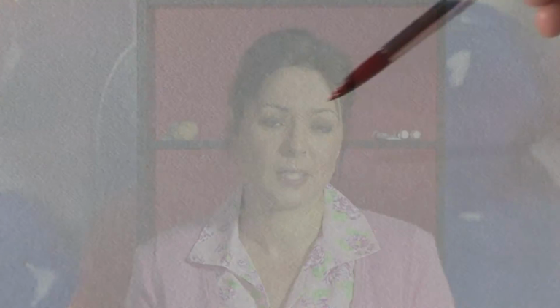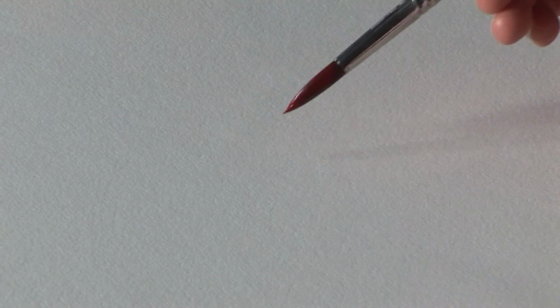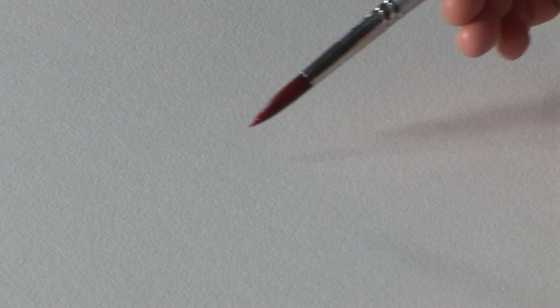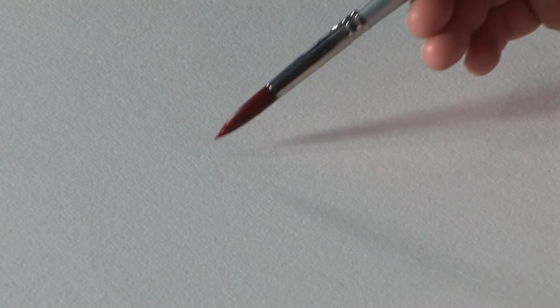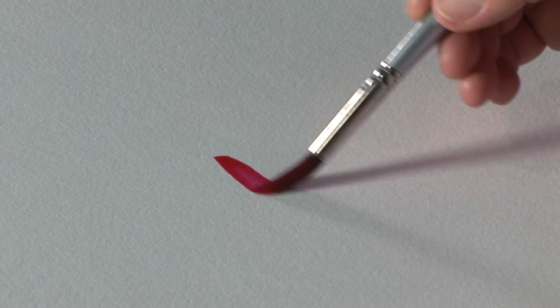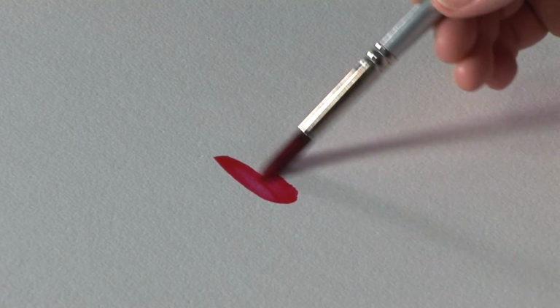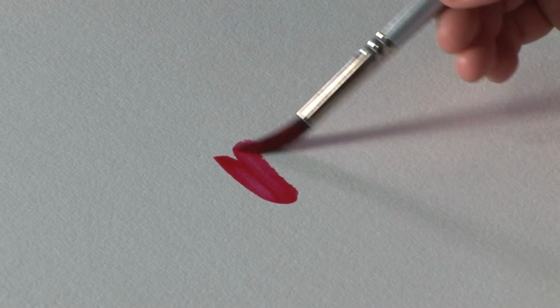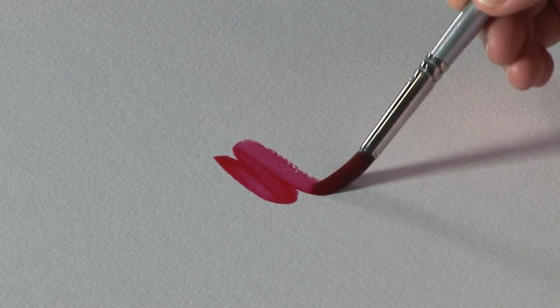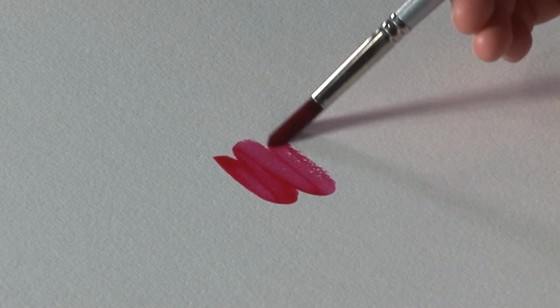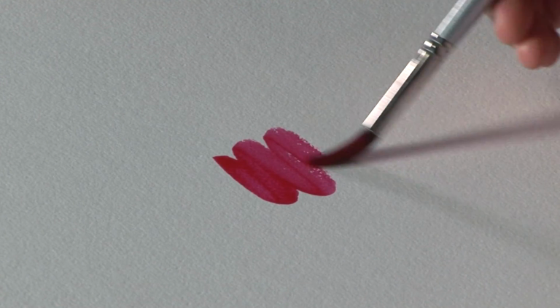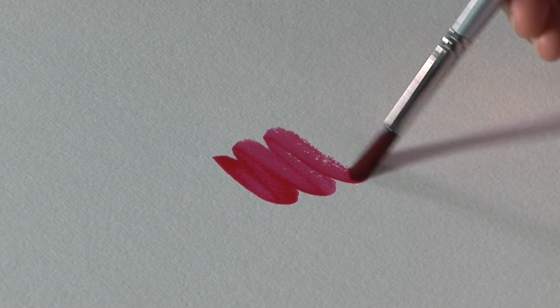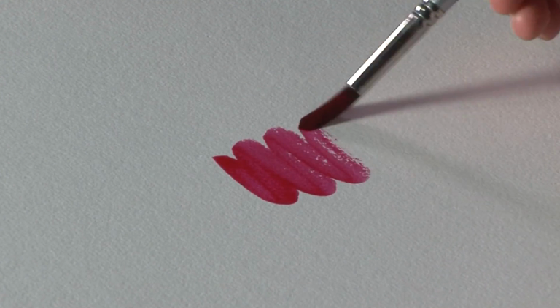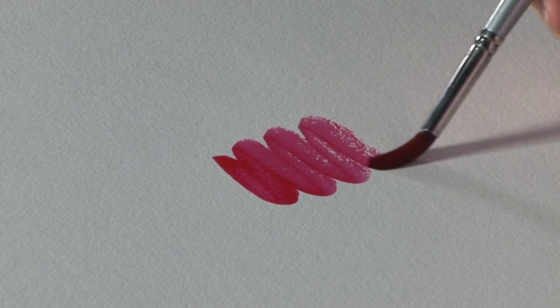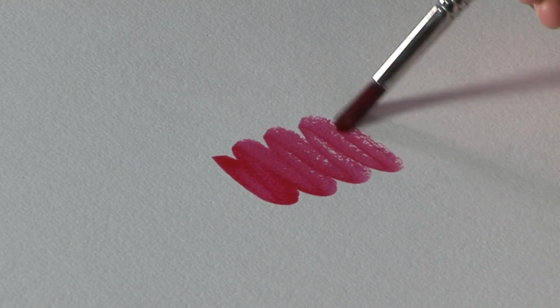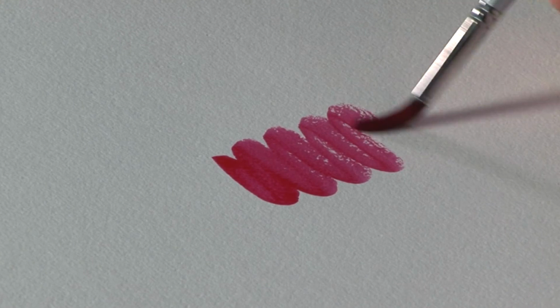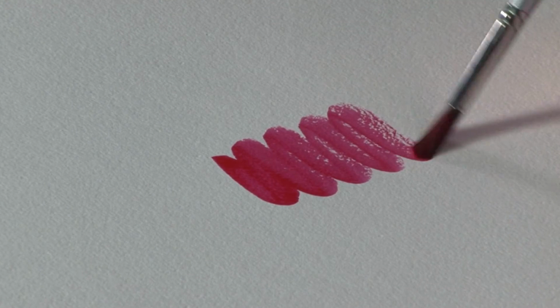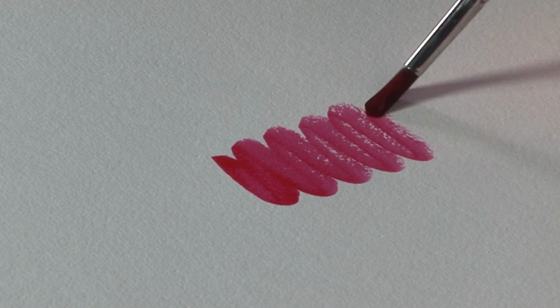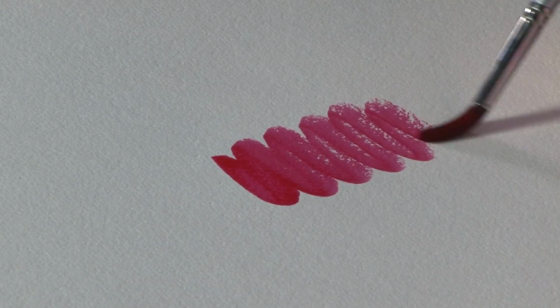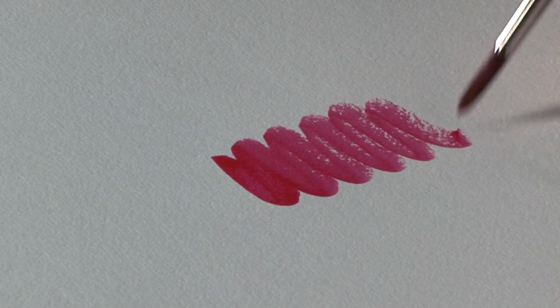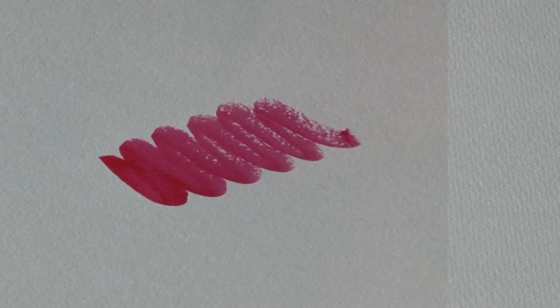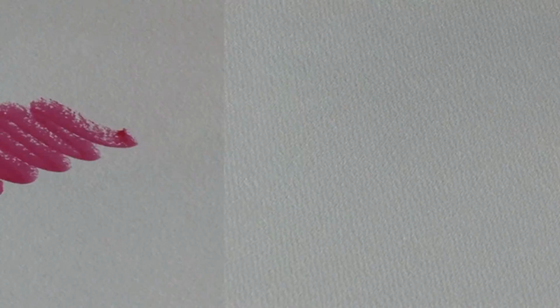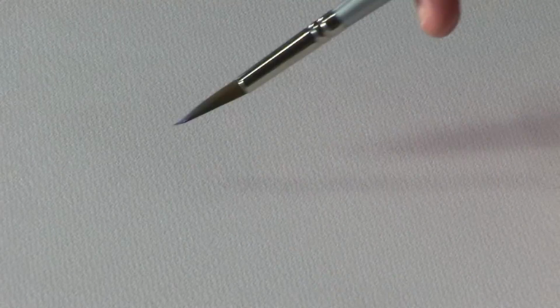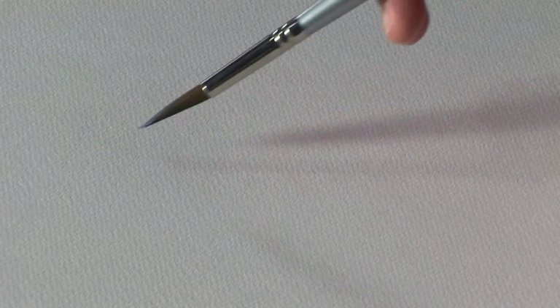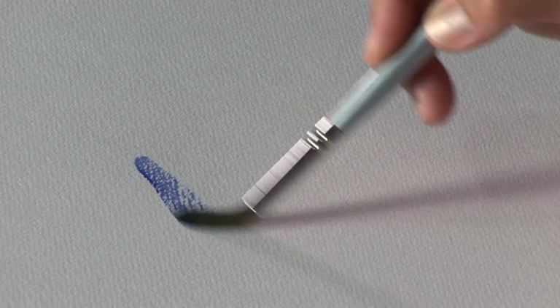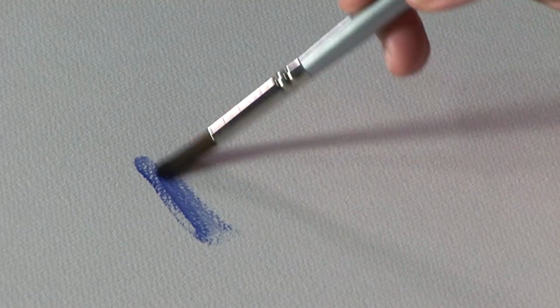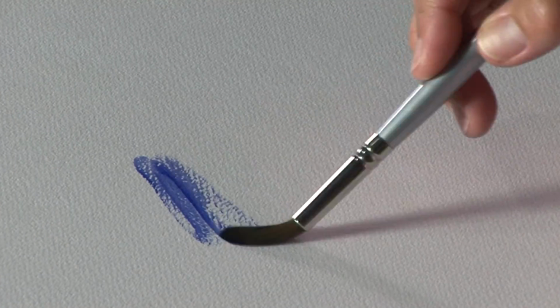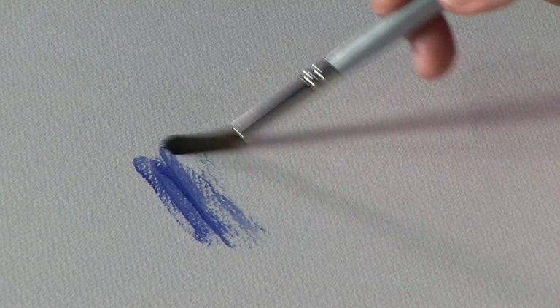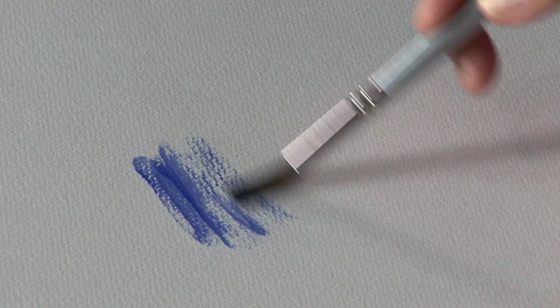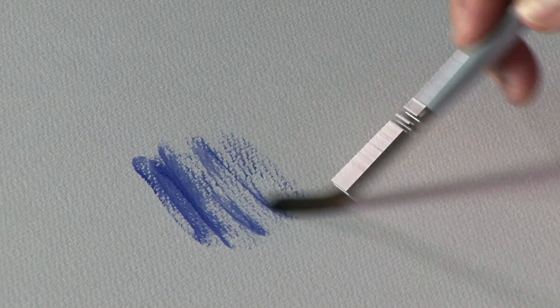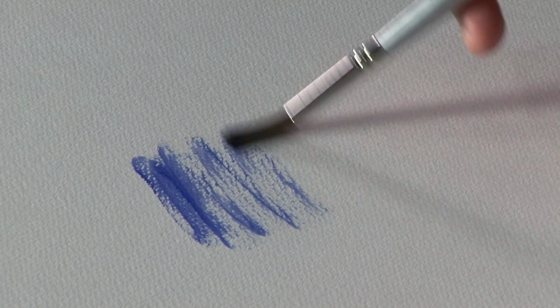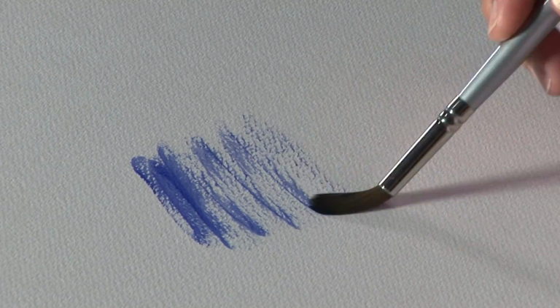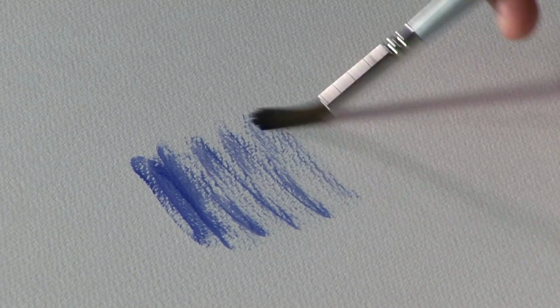Here we have the knot surface. Here we have the rough surface.